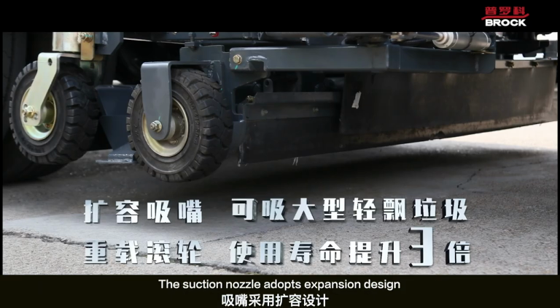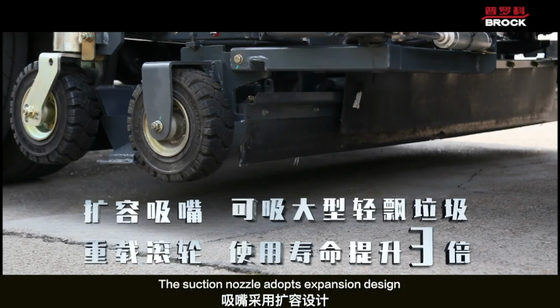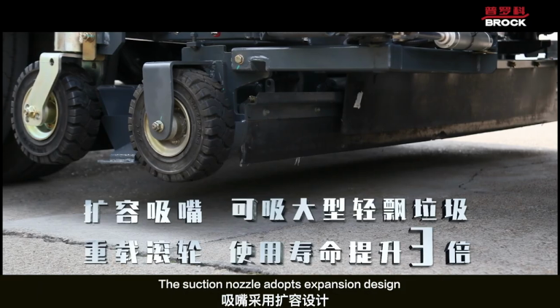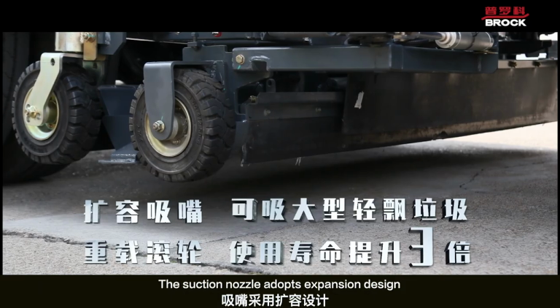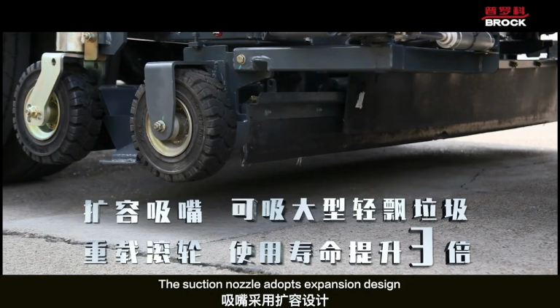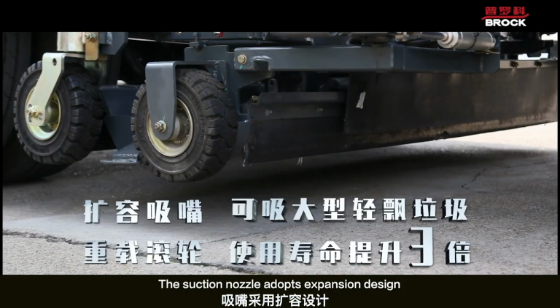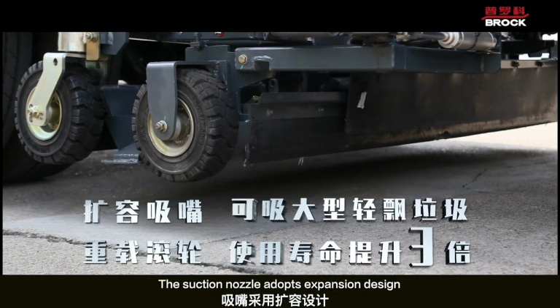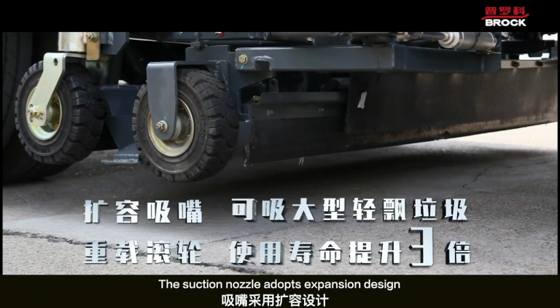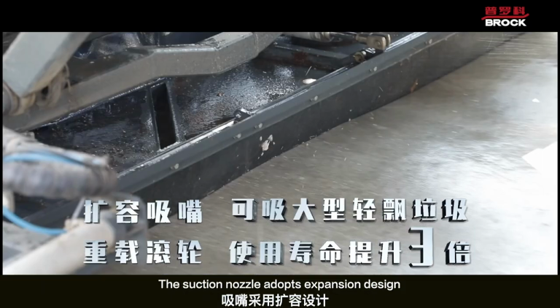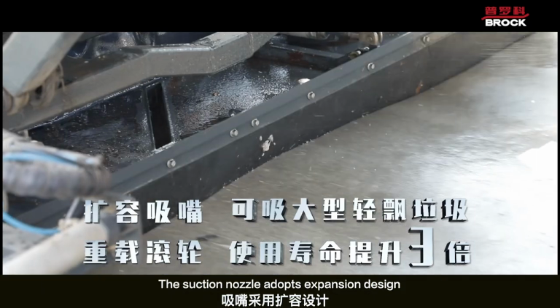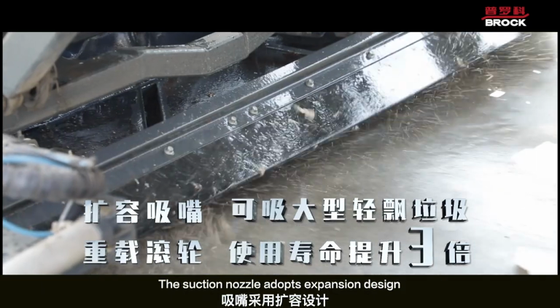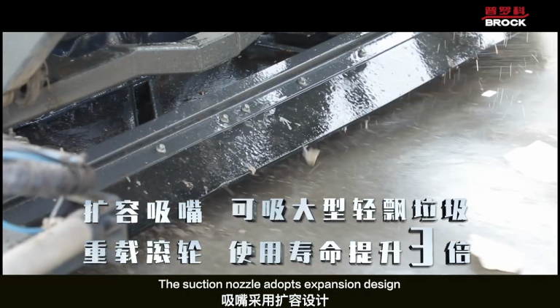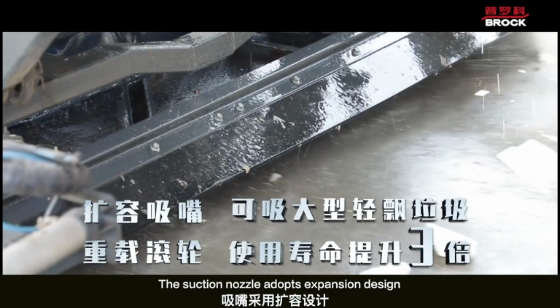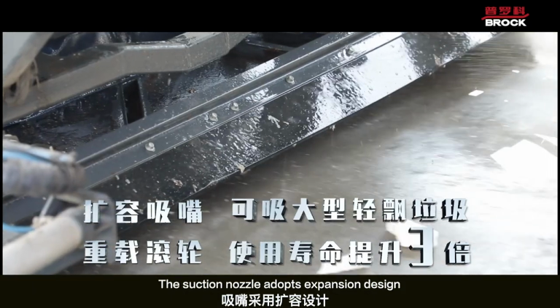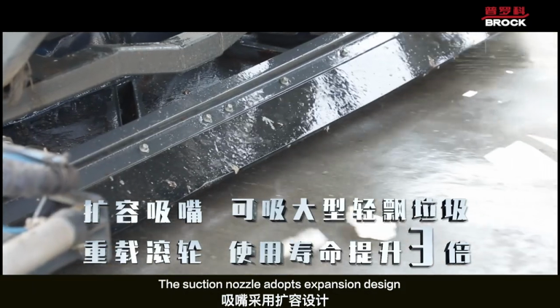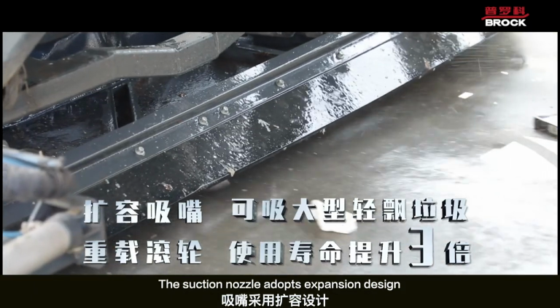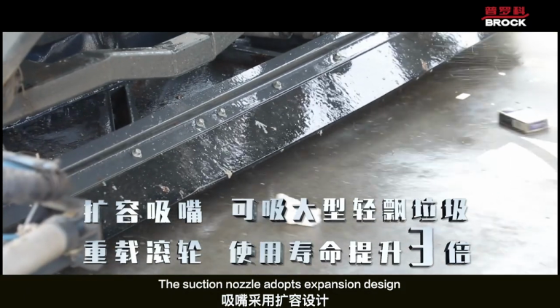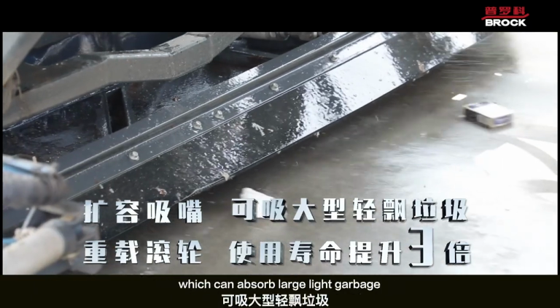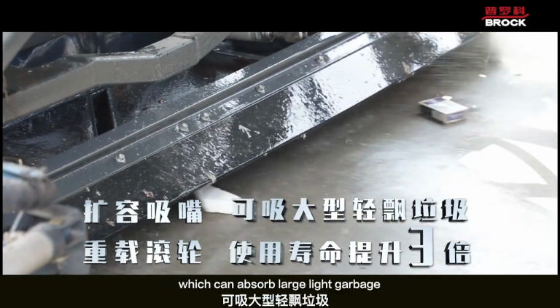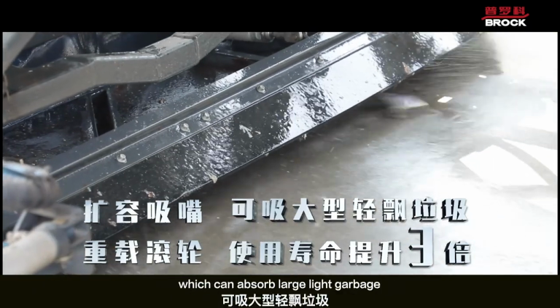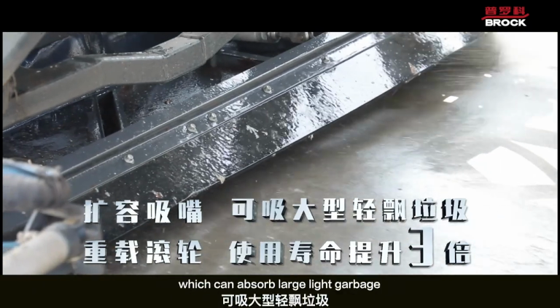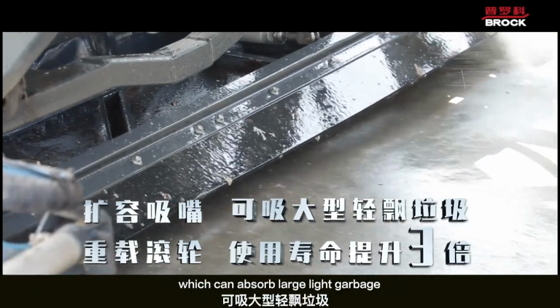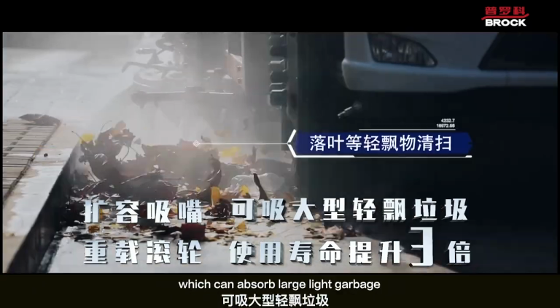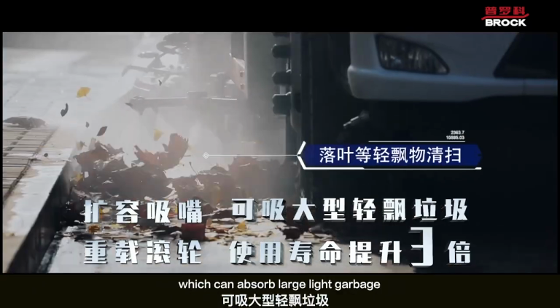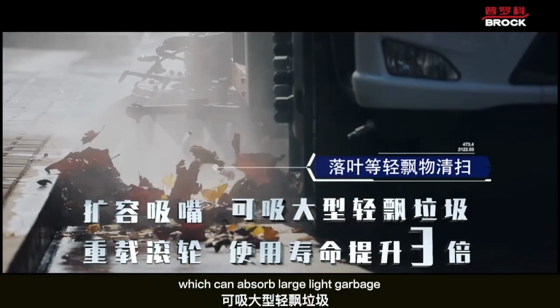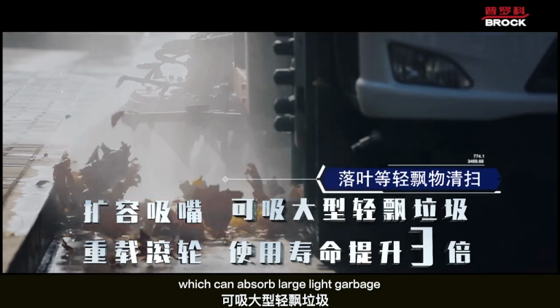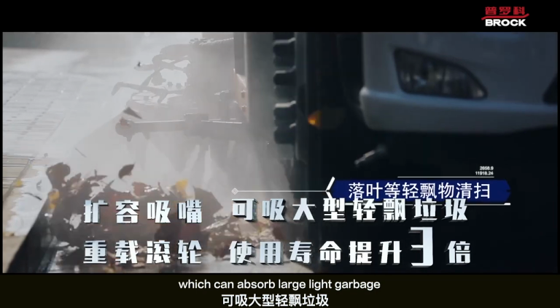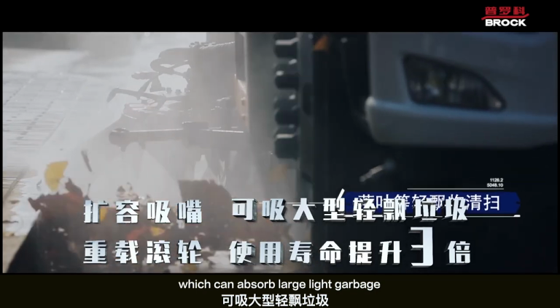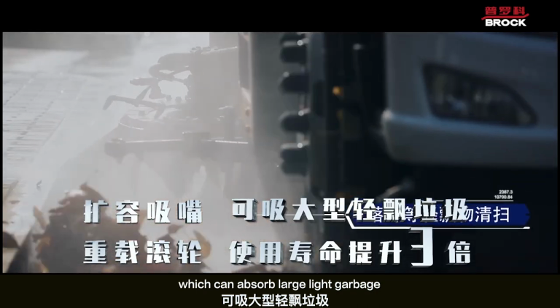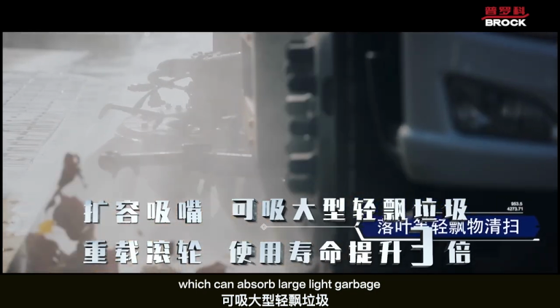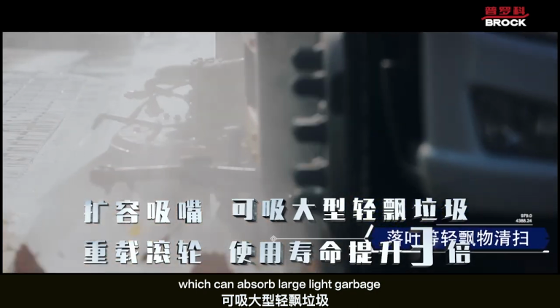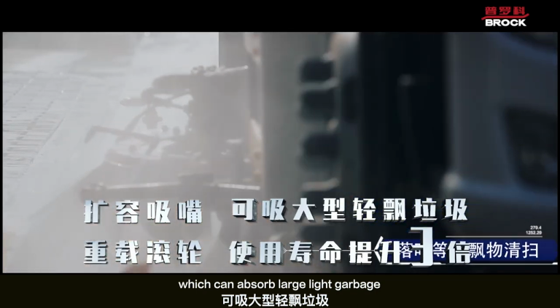The suction nozzle adopts an expansion design, which can absorb large light garbage.